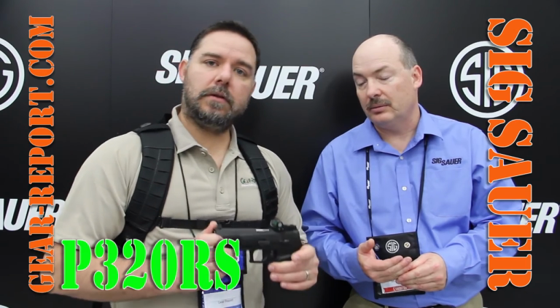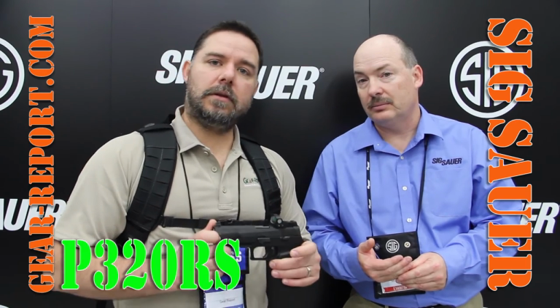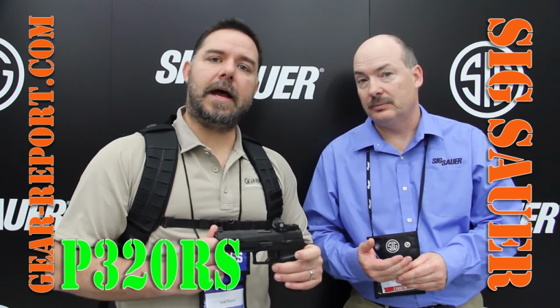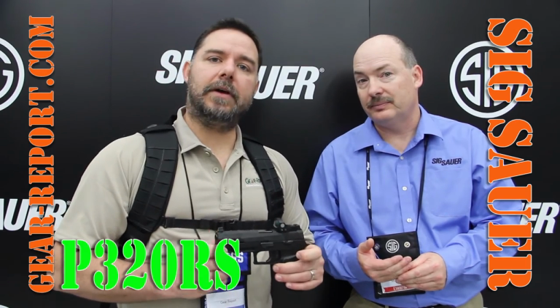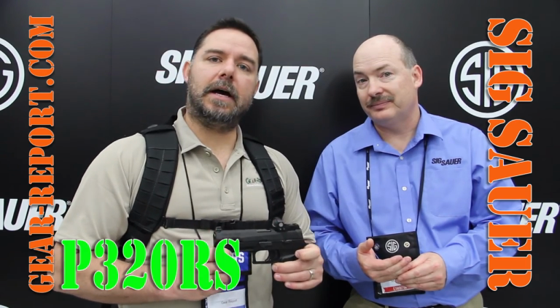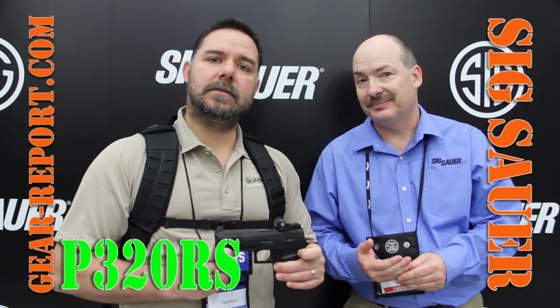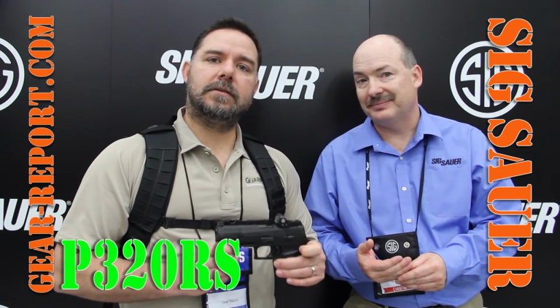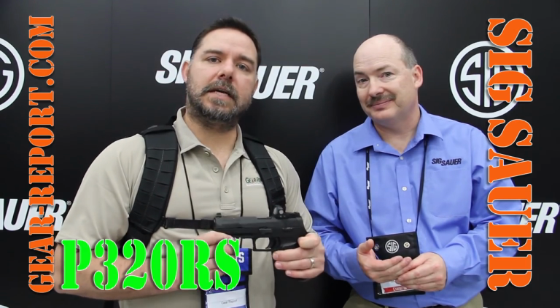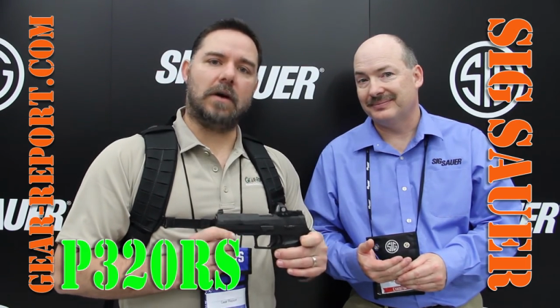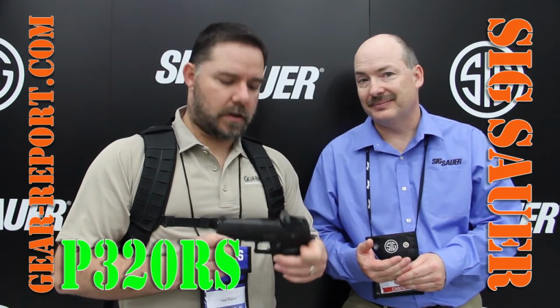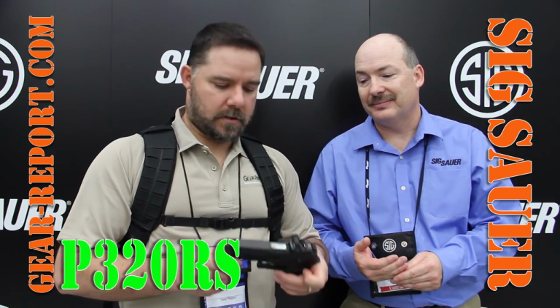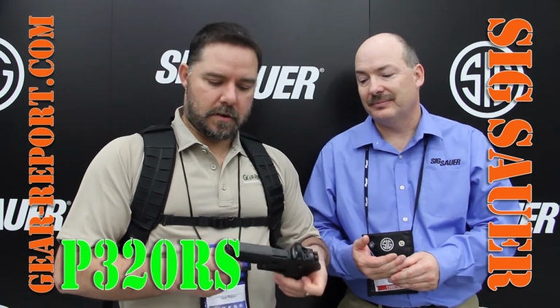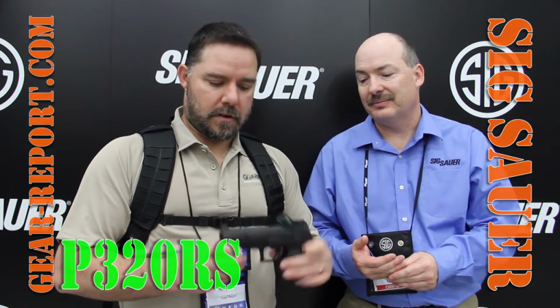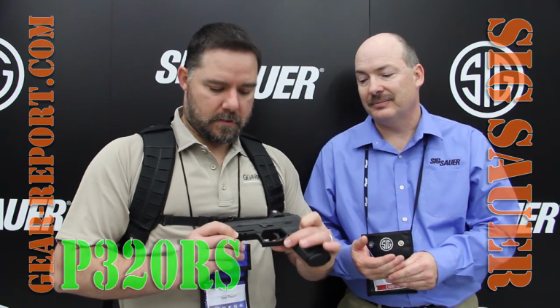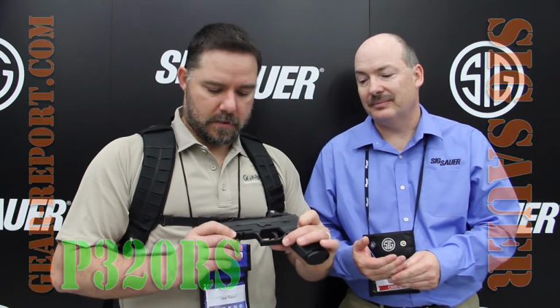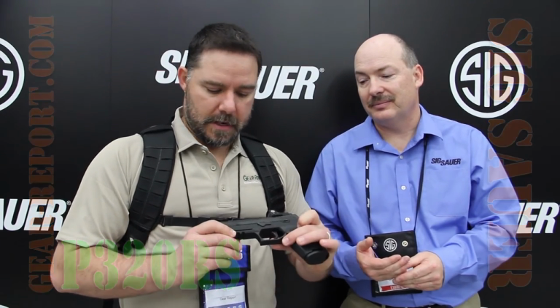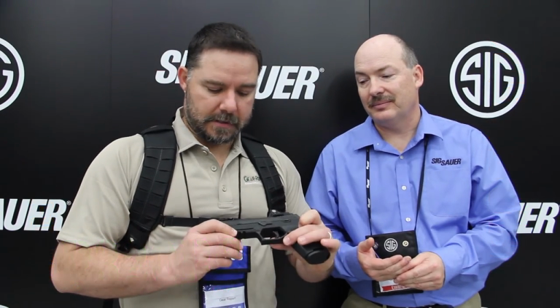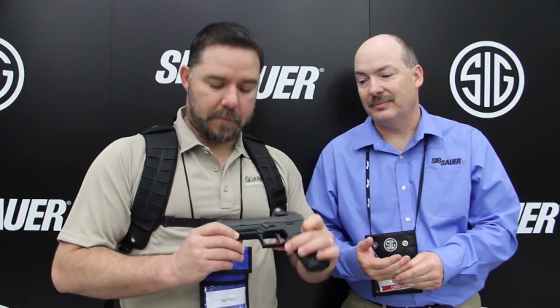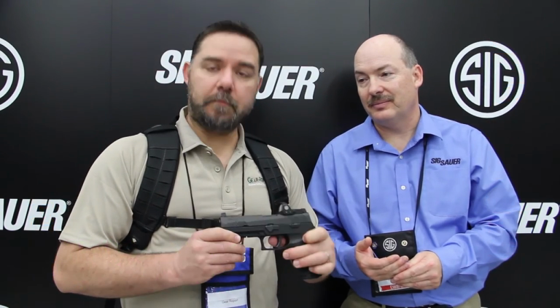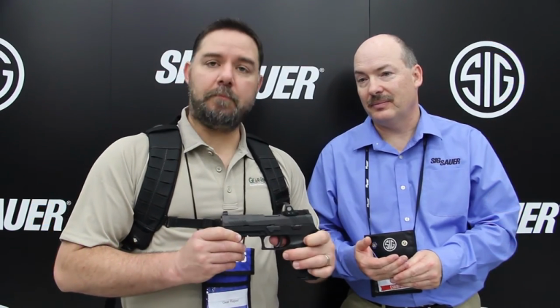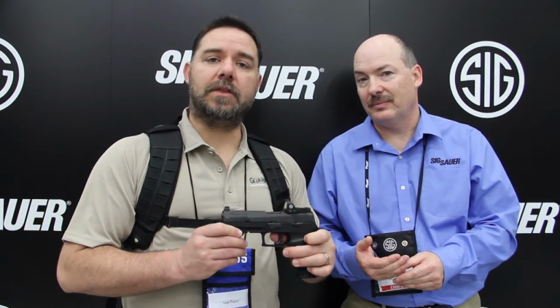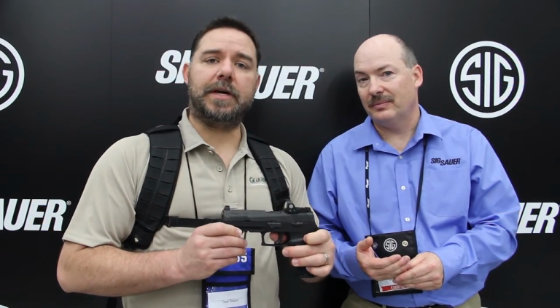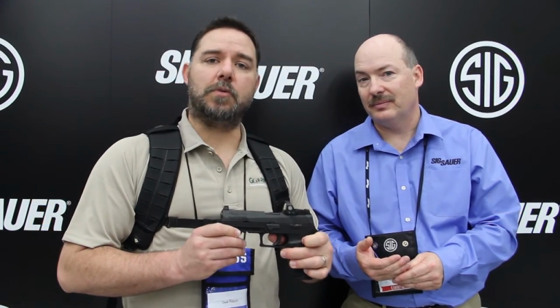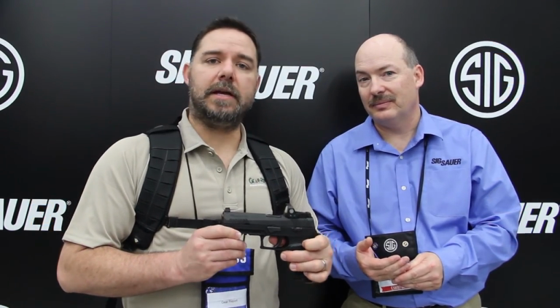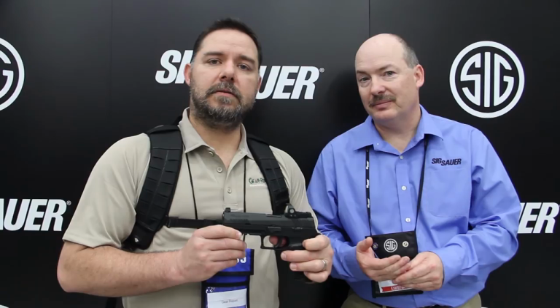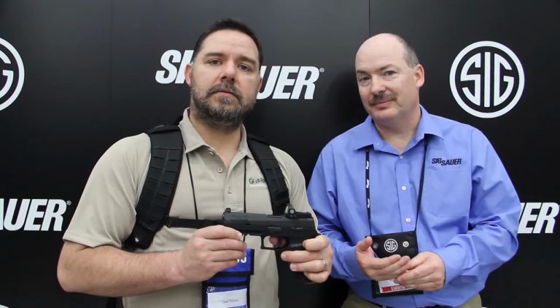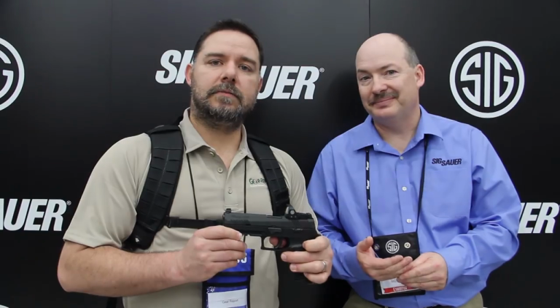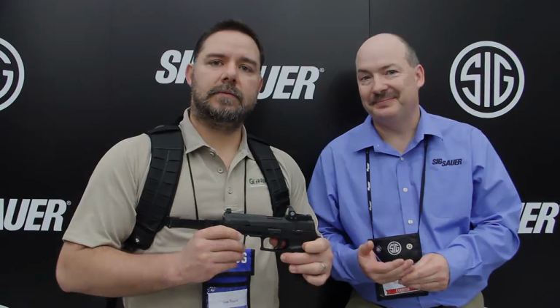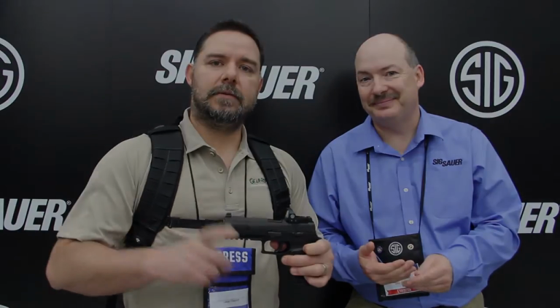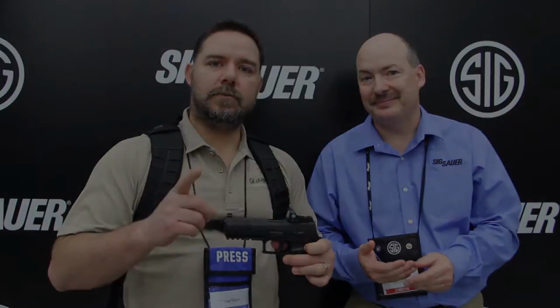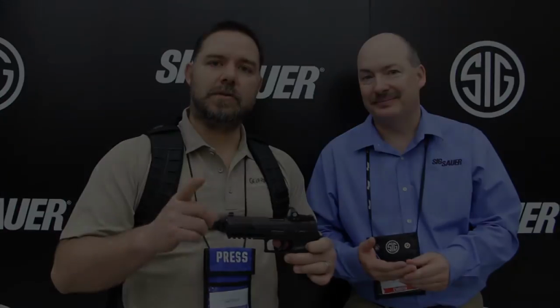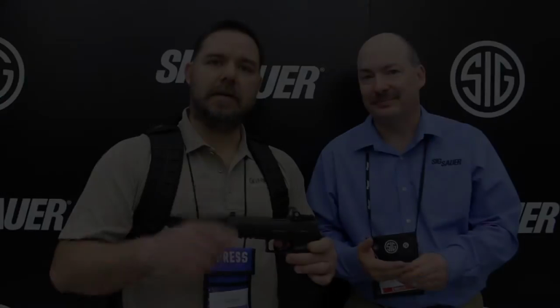There you have it, guys — the SIG Sauer P320 RX. We'll see you.